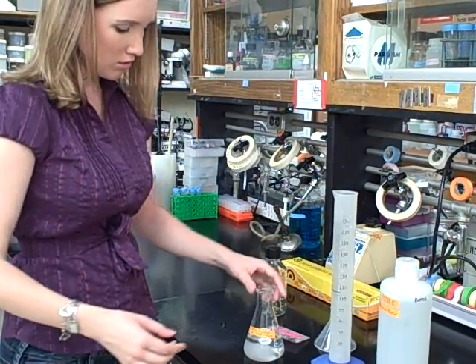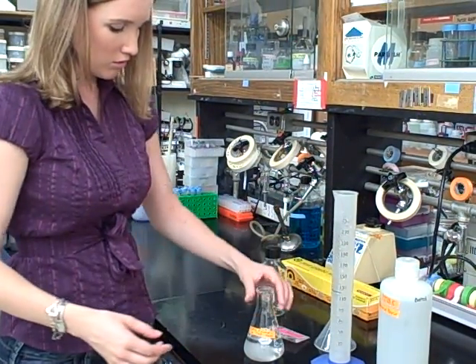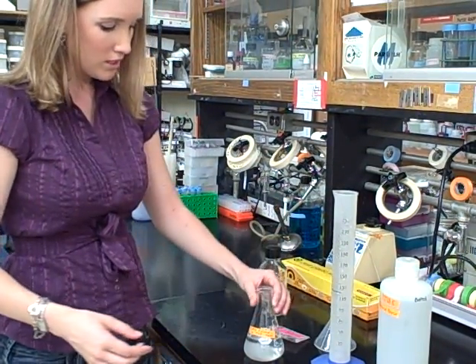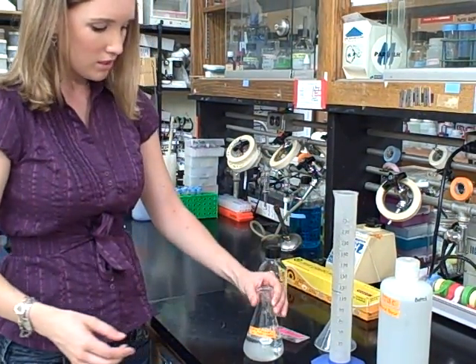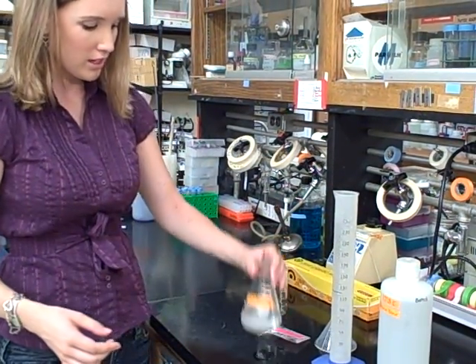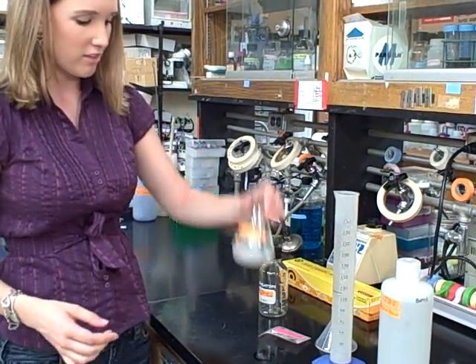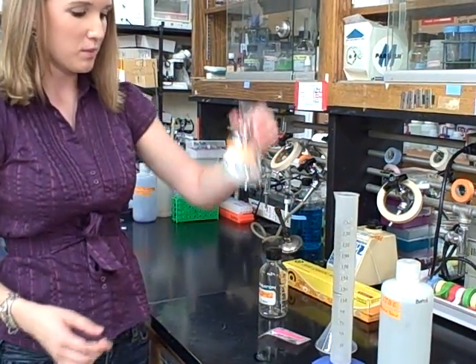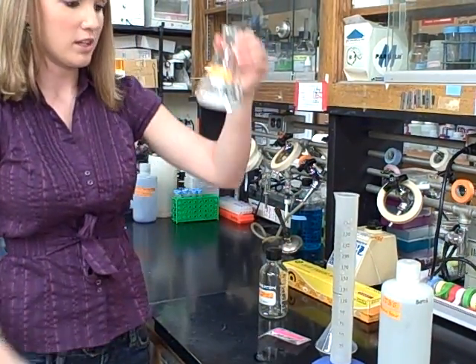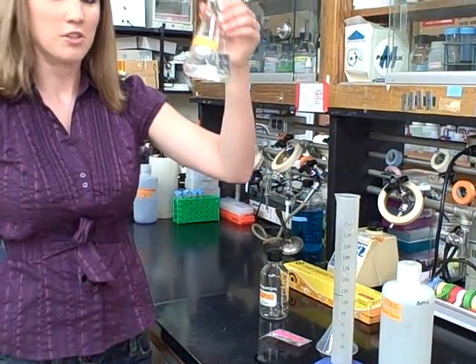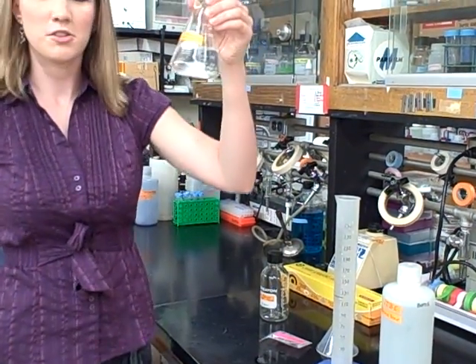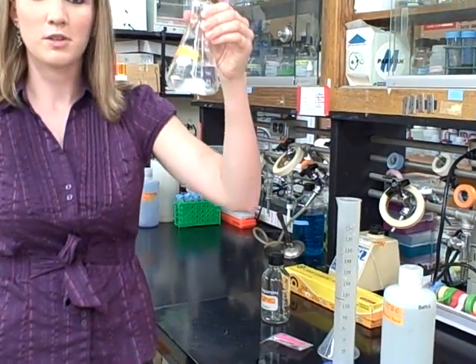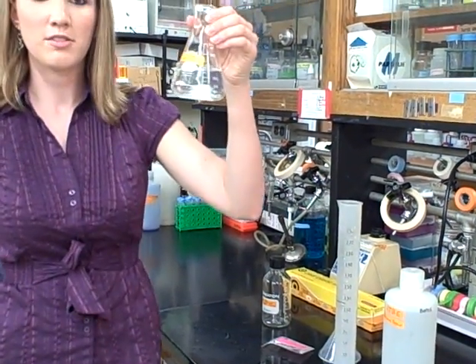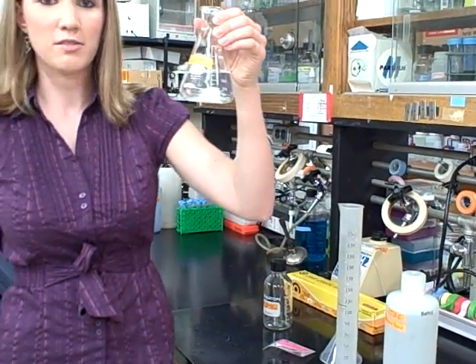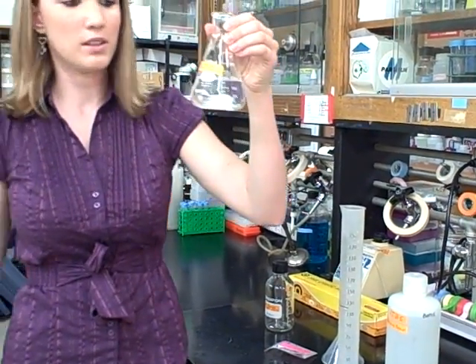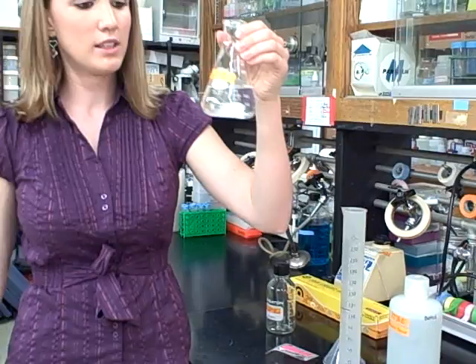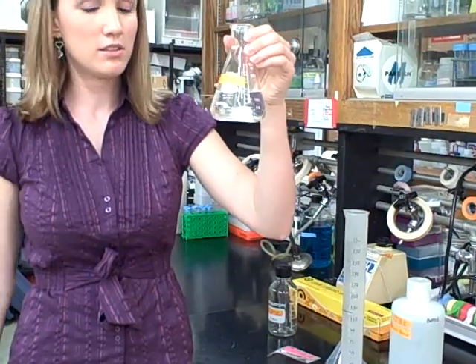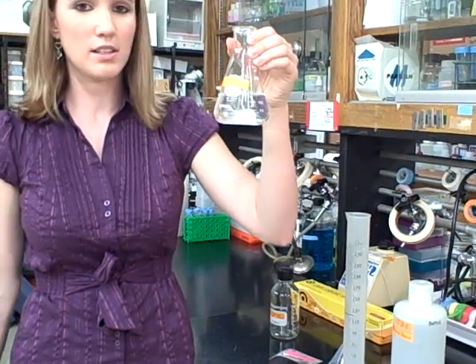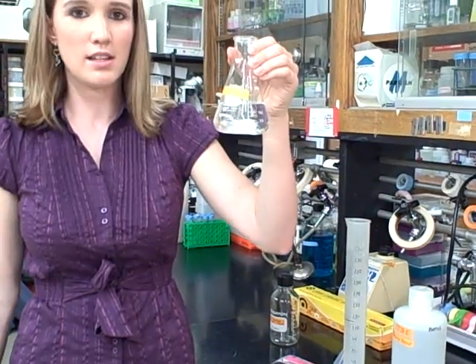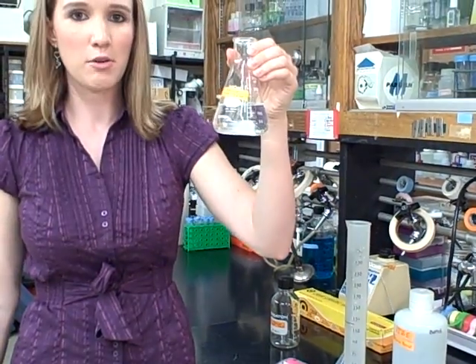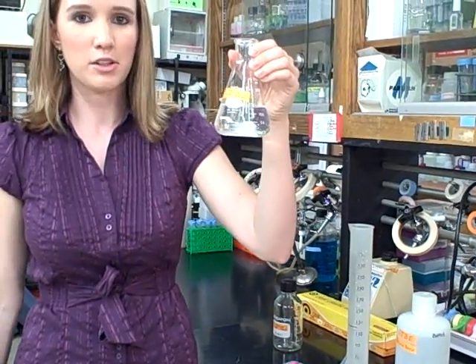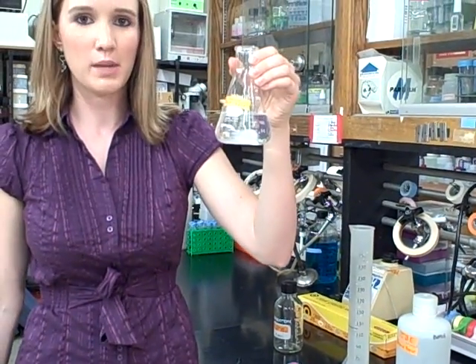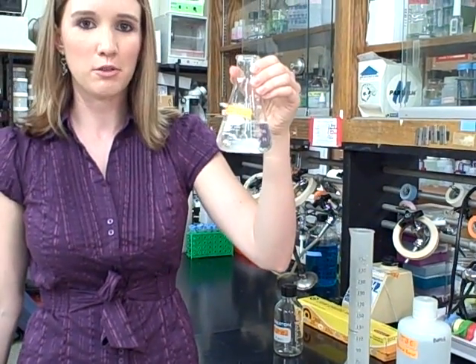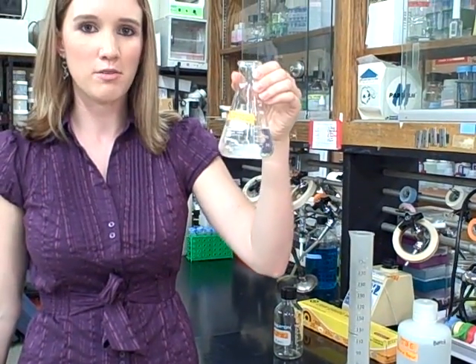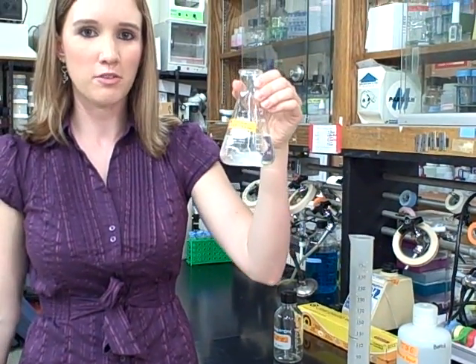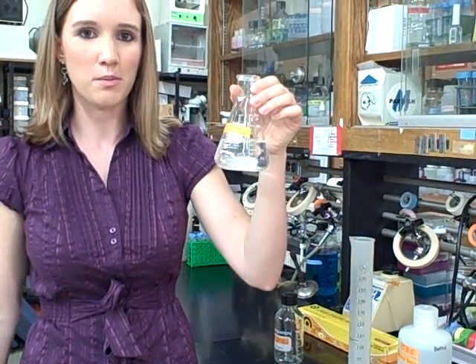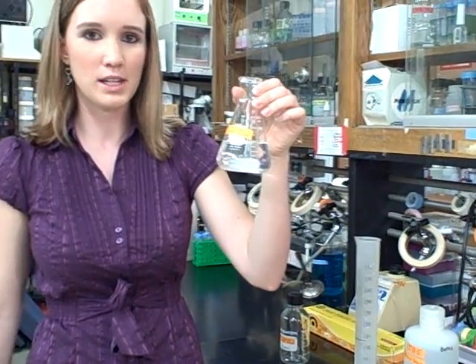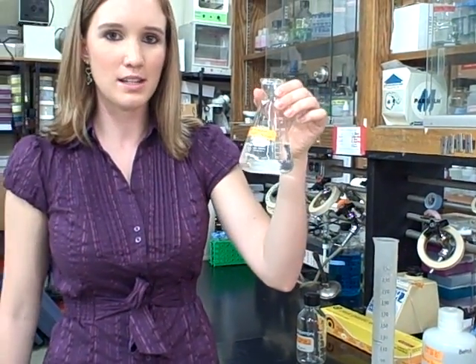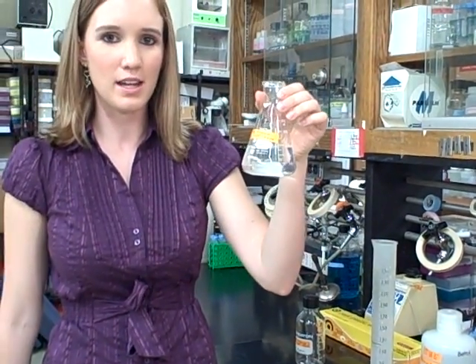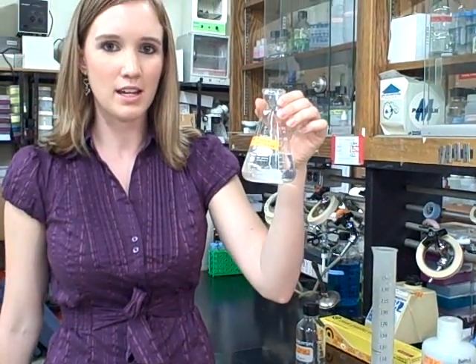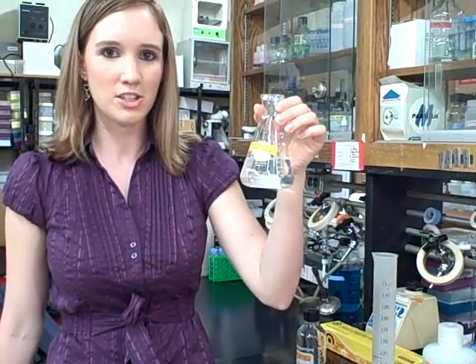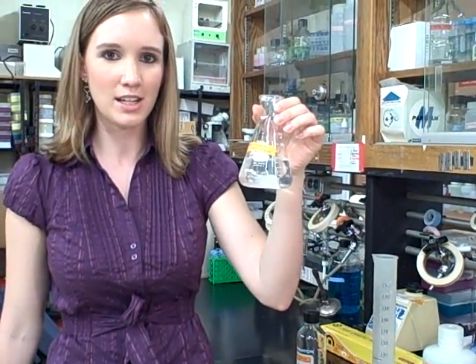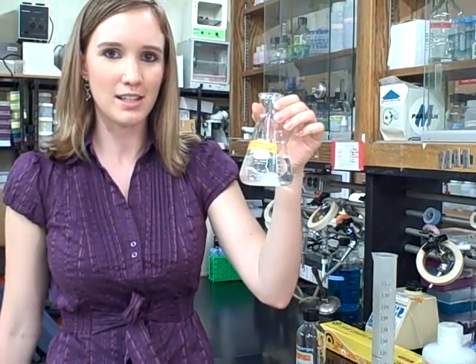I have my 125 milliliters and now we're going to microwave it for a minute and check it.